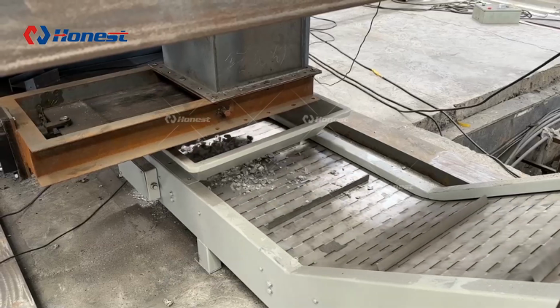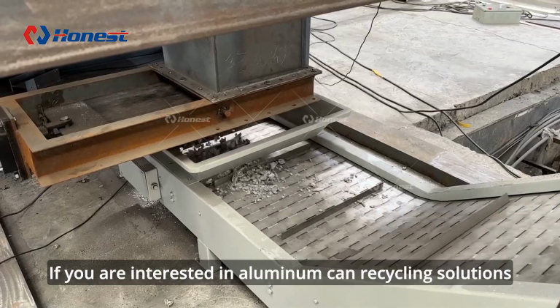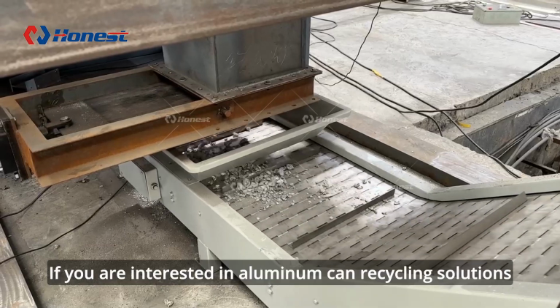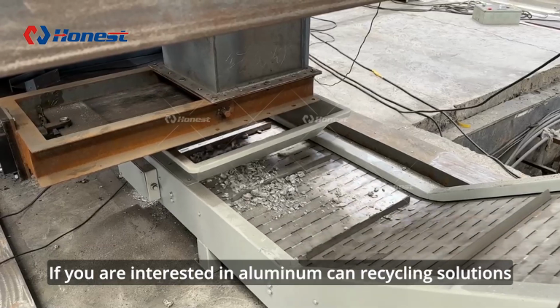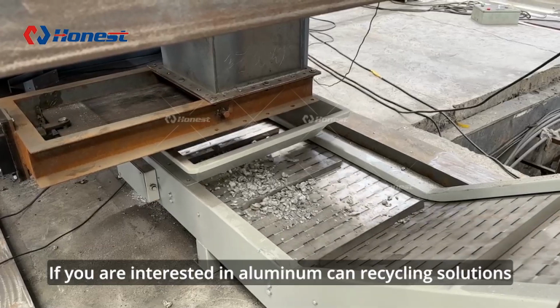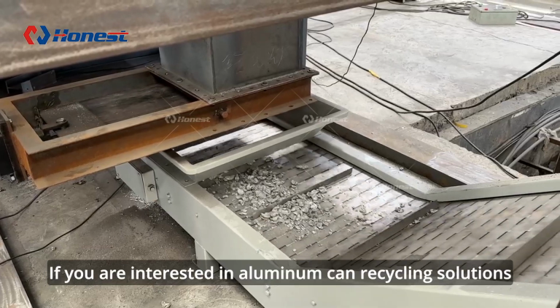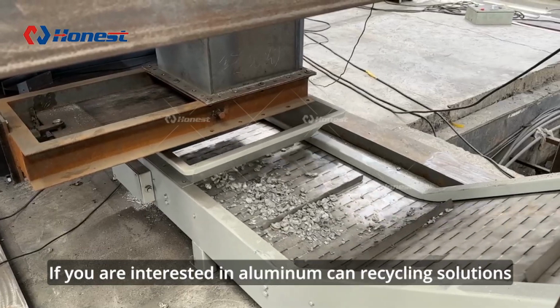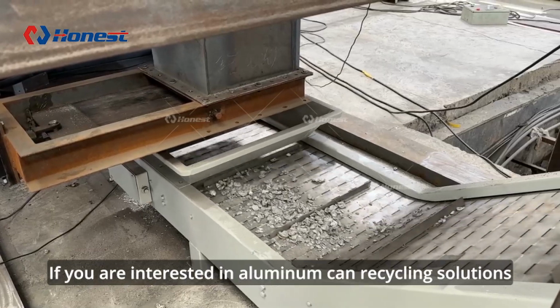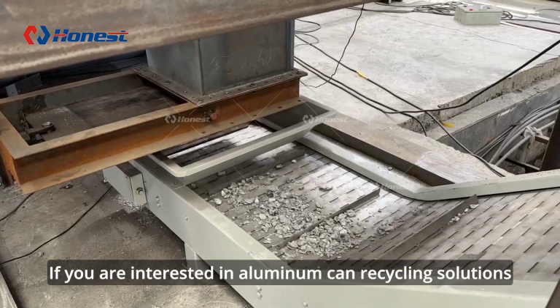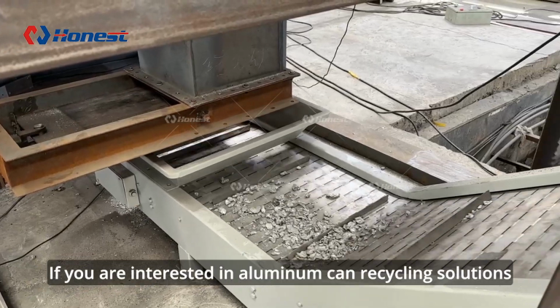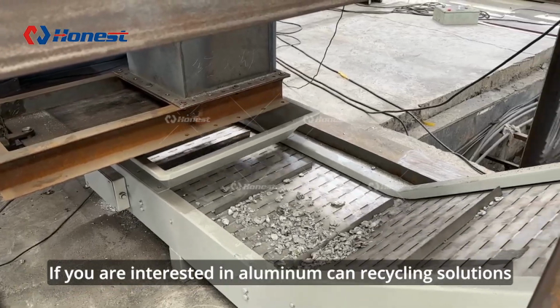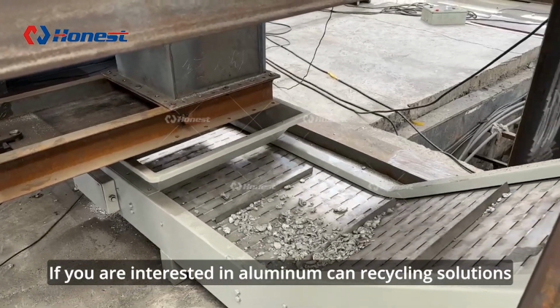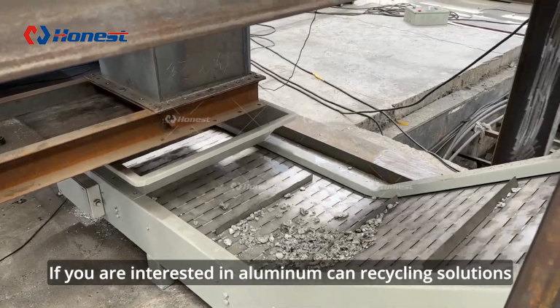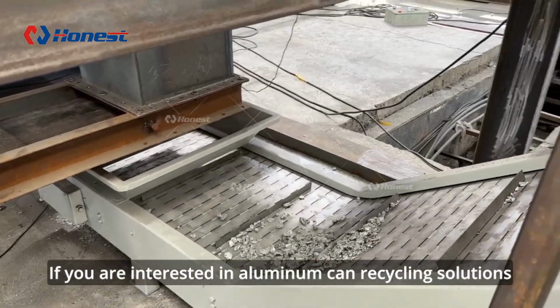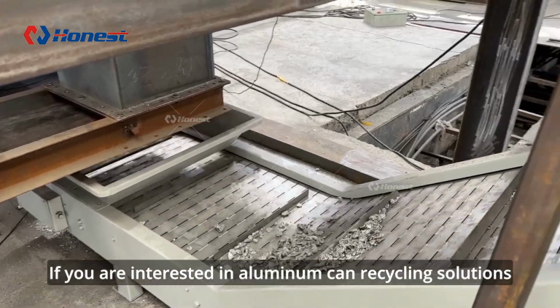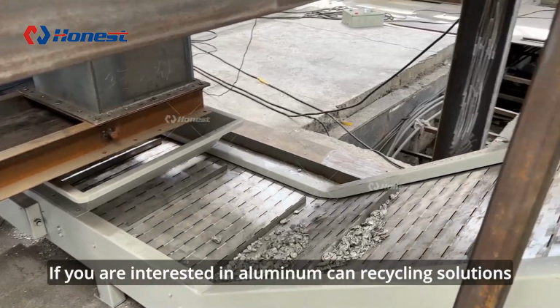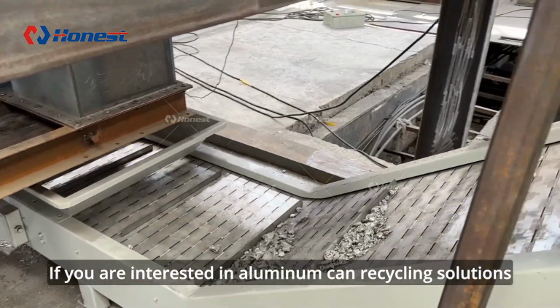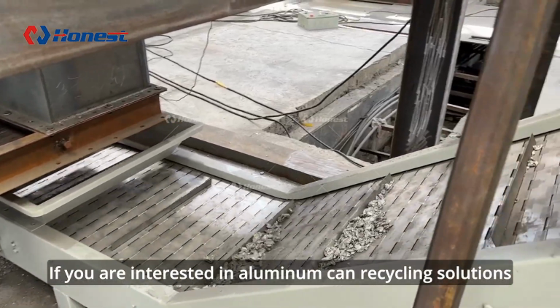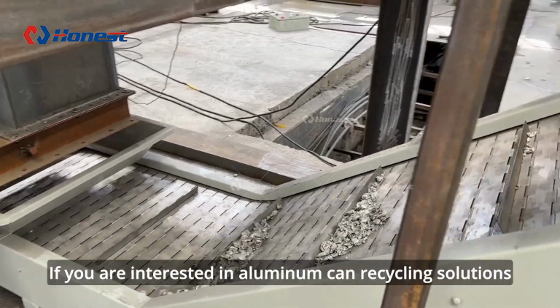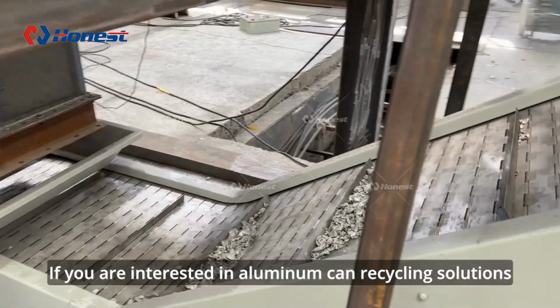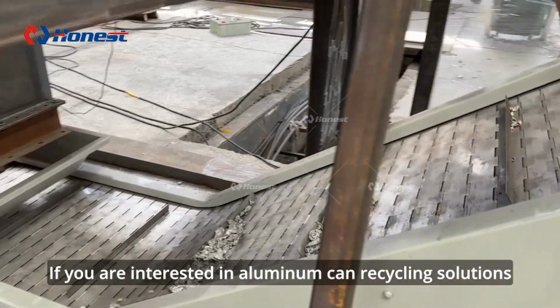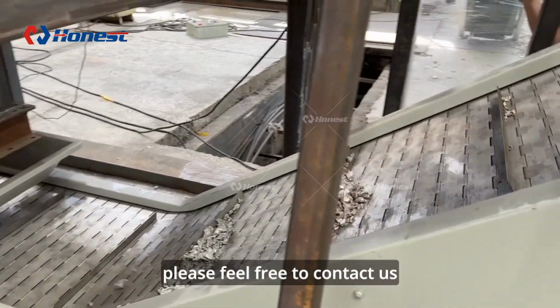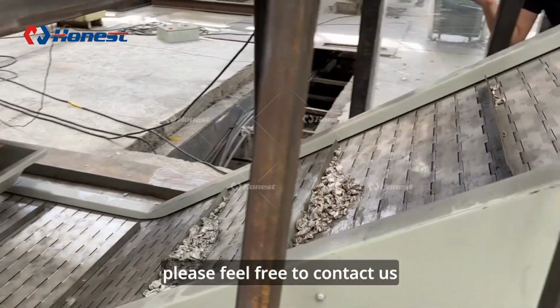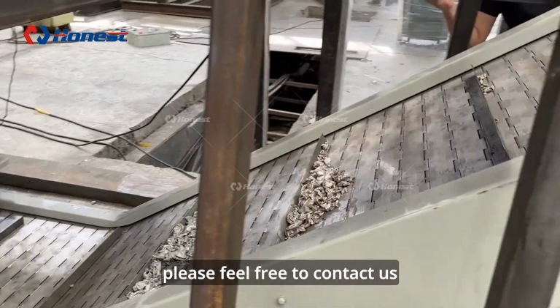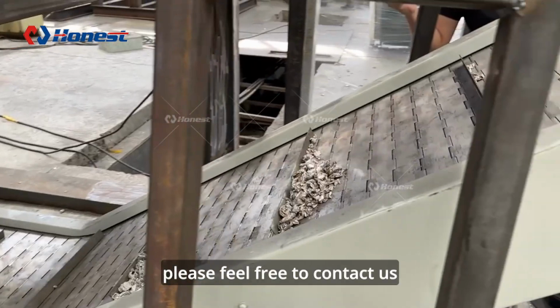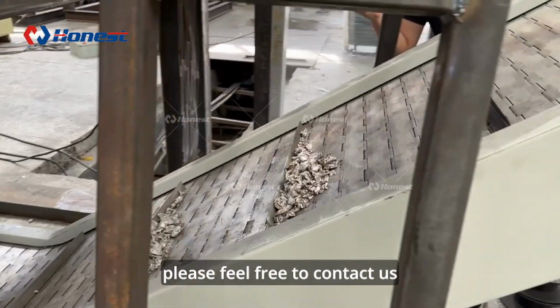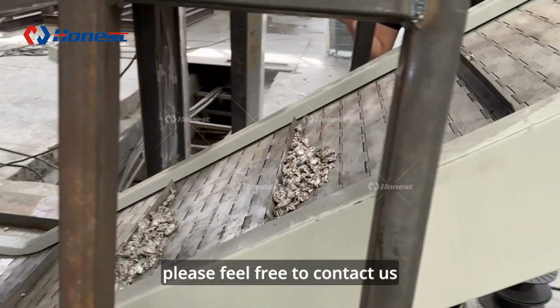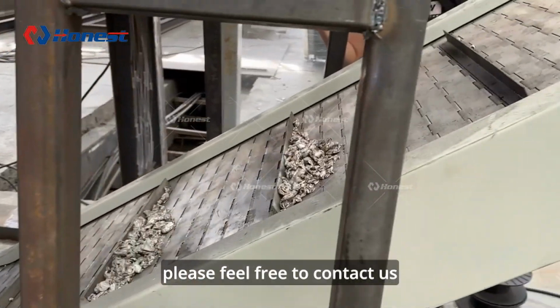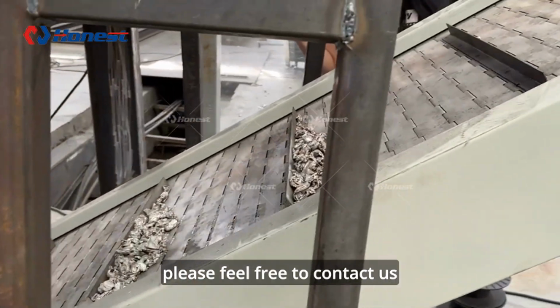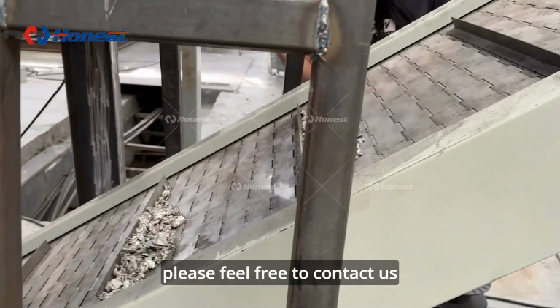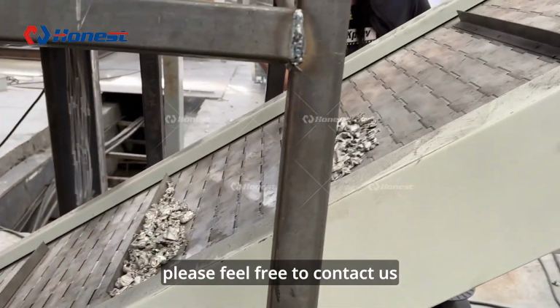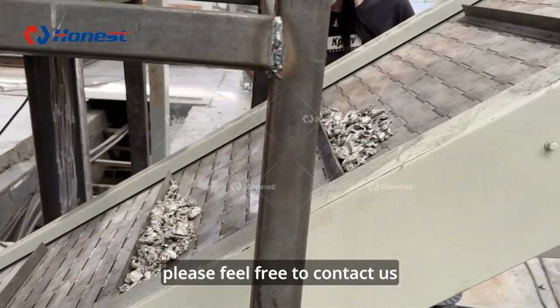If you are interested in aluminum and recycling solutions, please feel free to contact us.